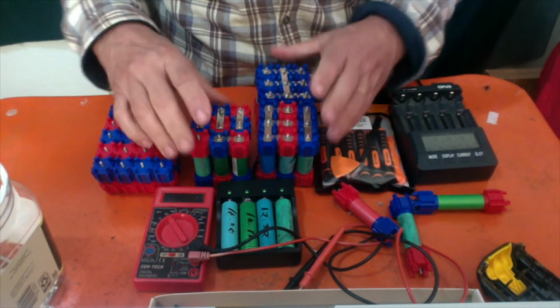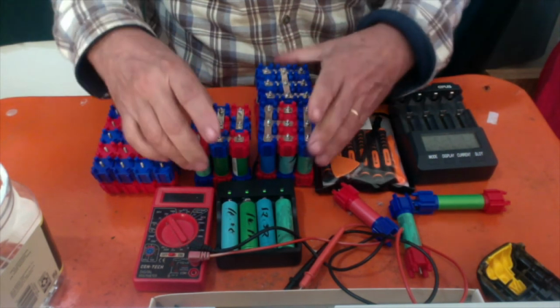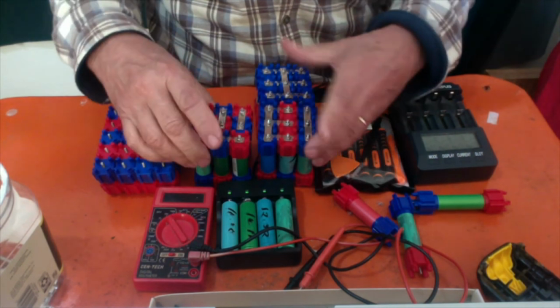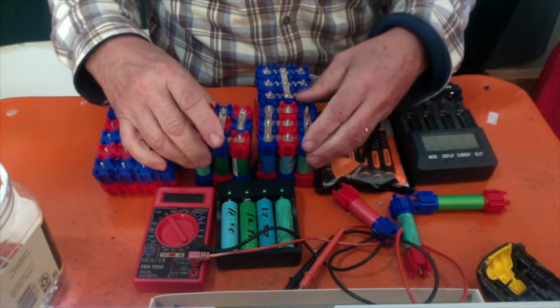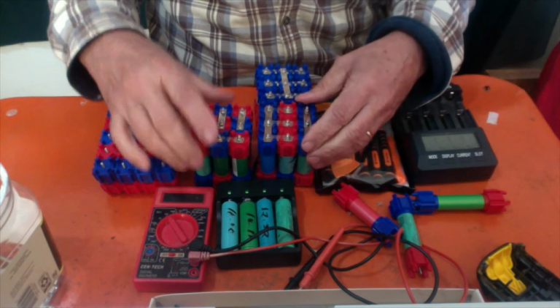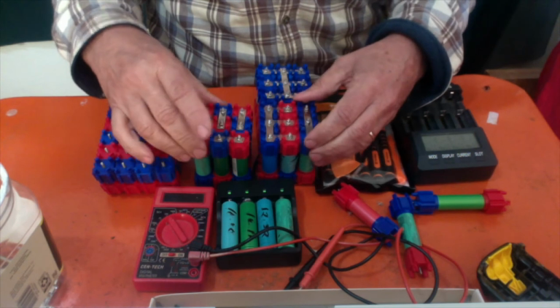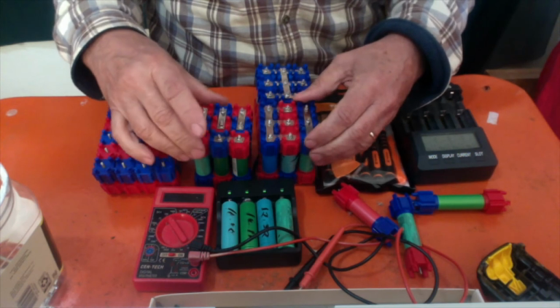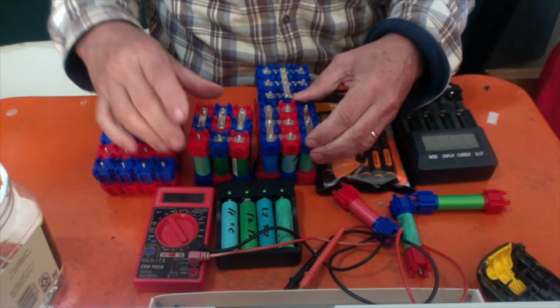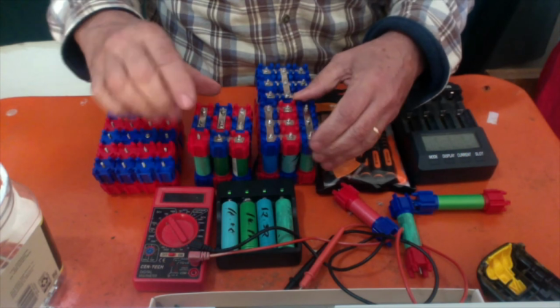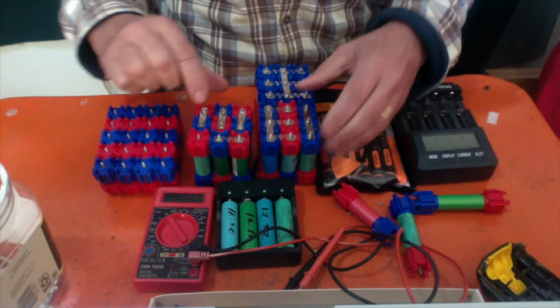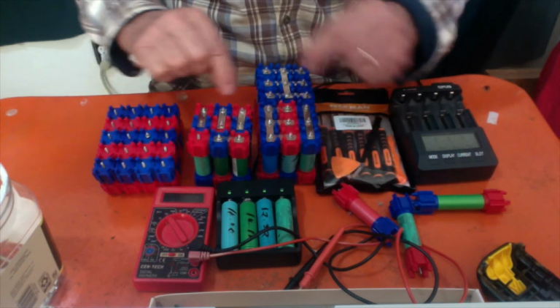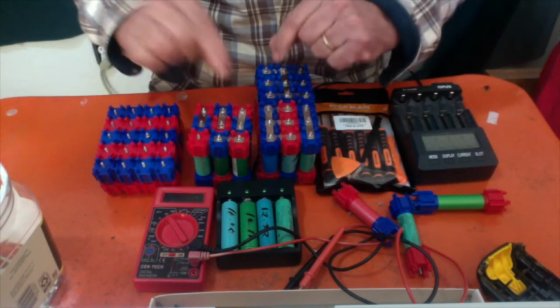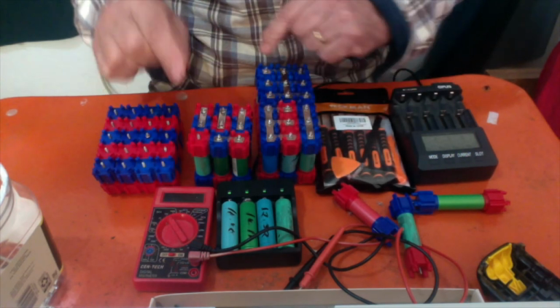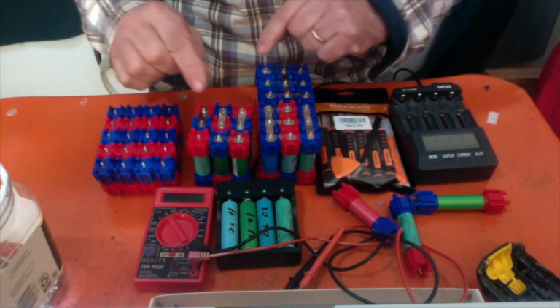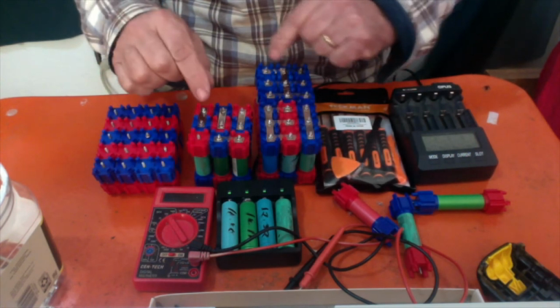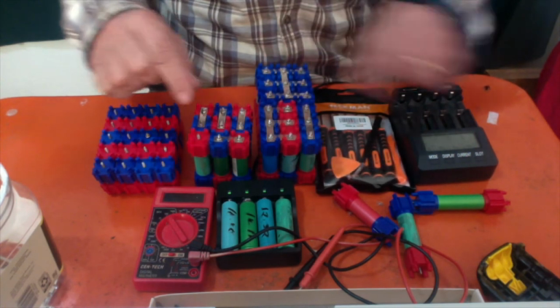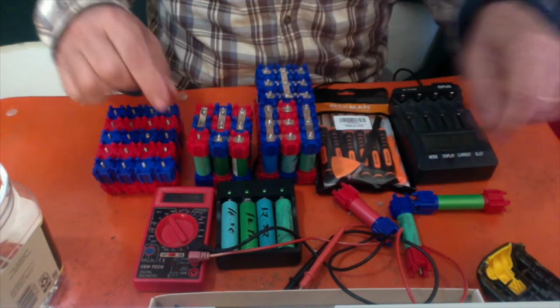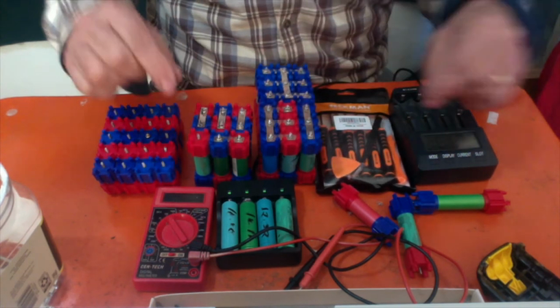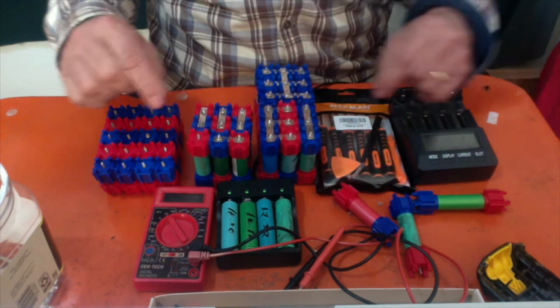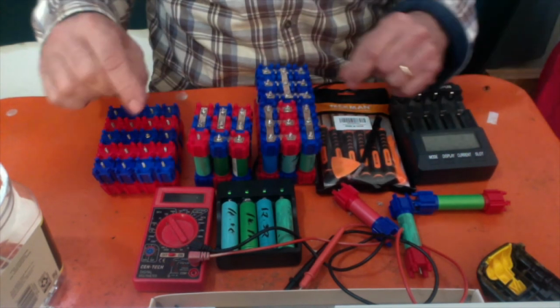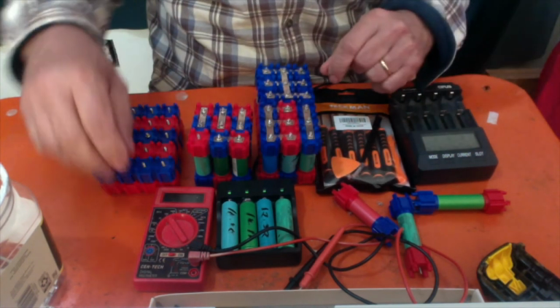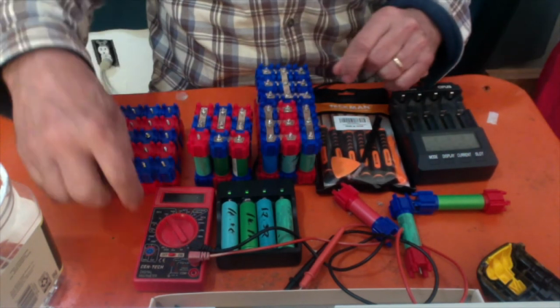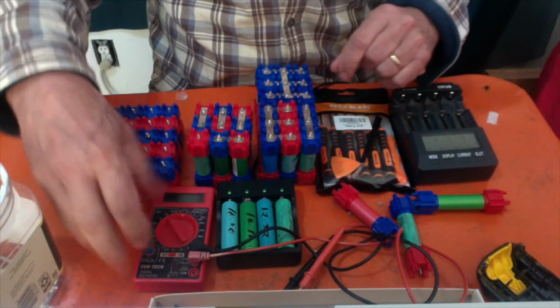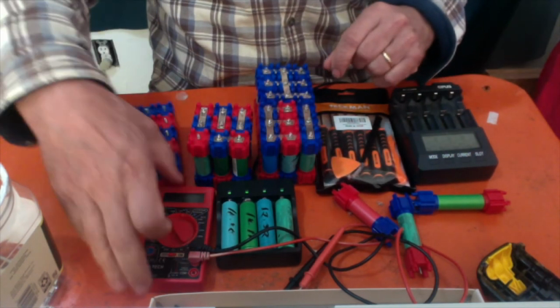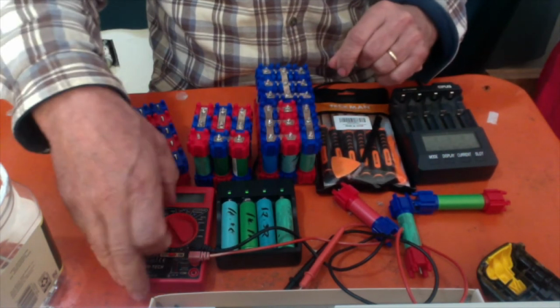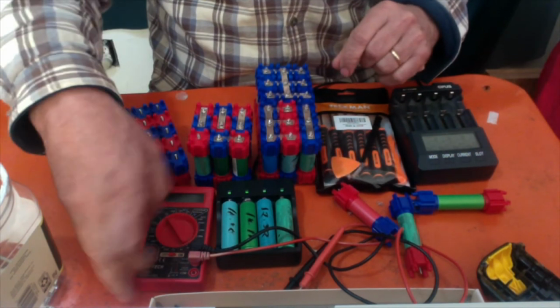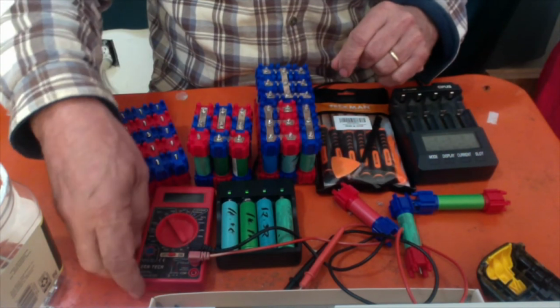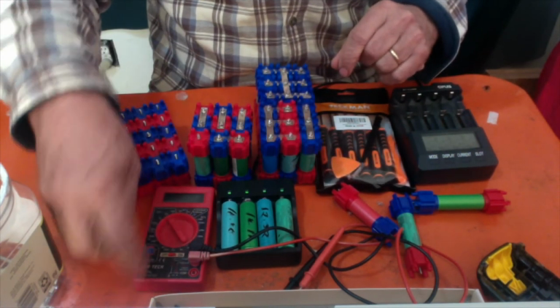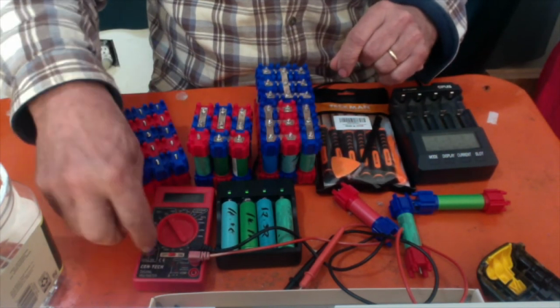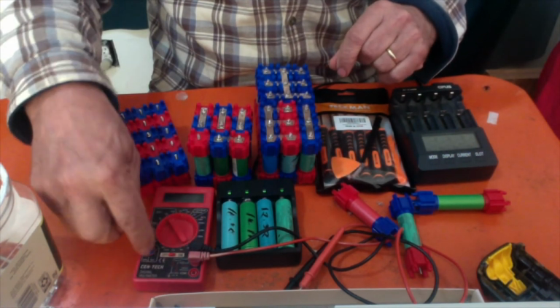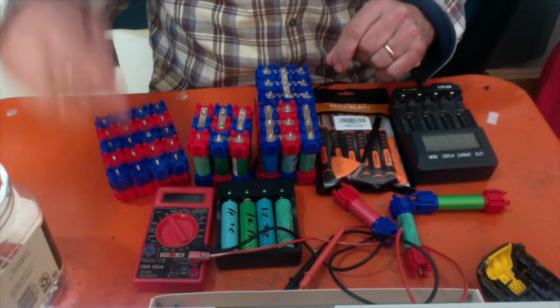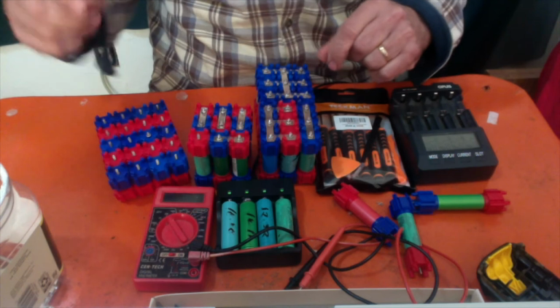I've made some mistakes — put batteries in backwards. You can test as you go along with your meter to figure out which one that was.